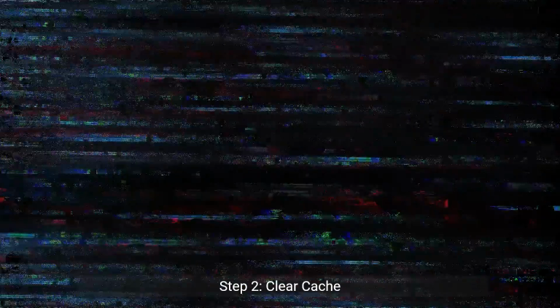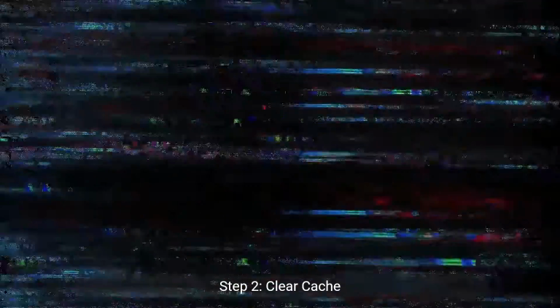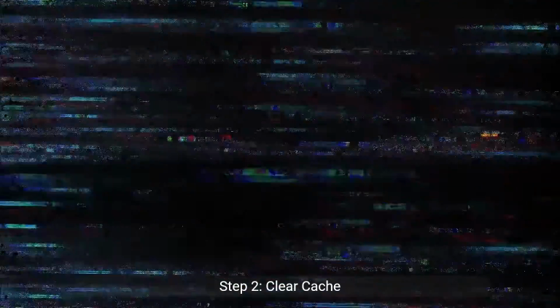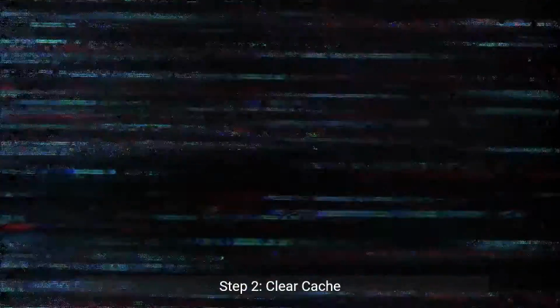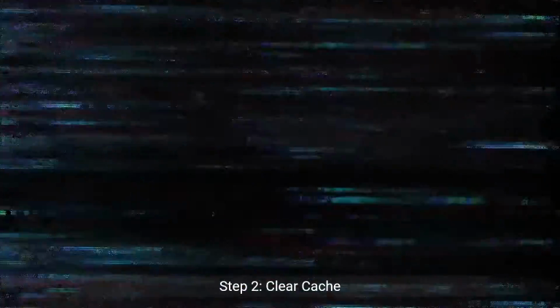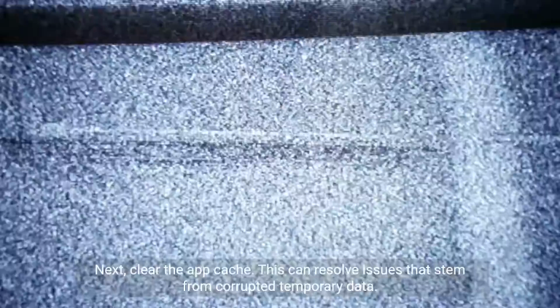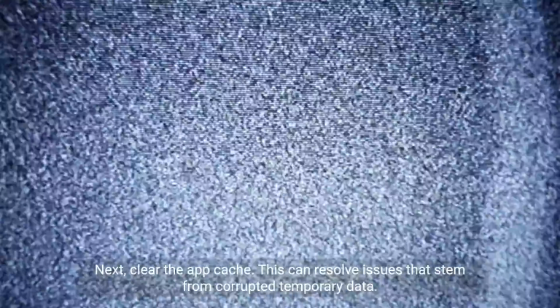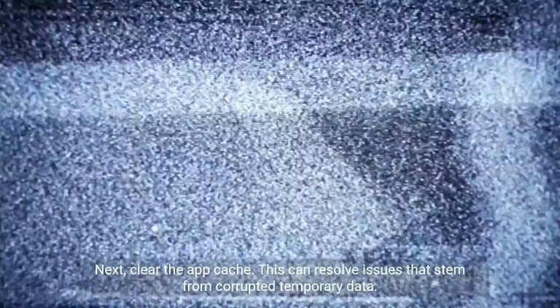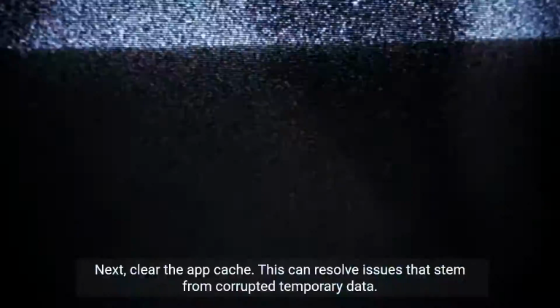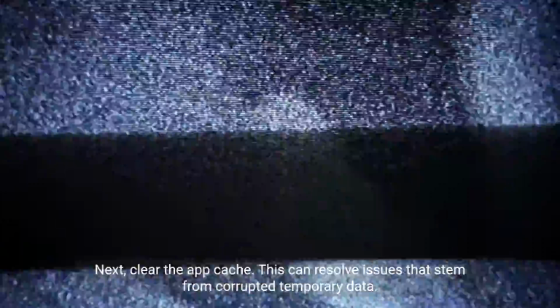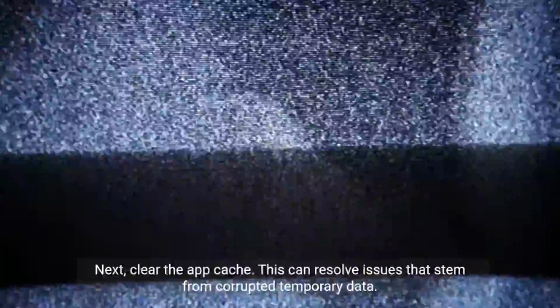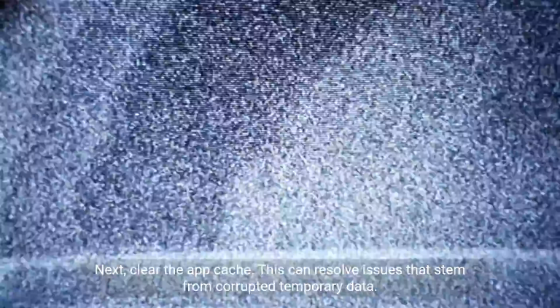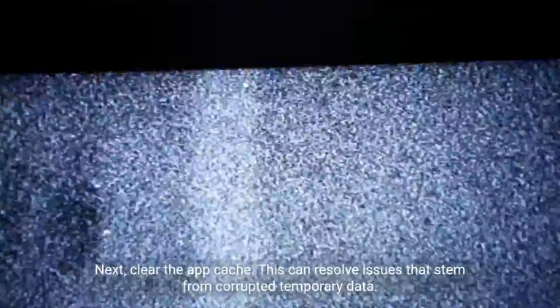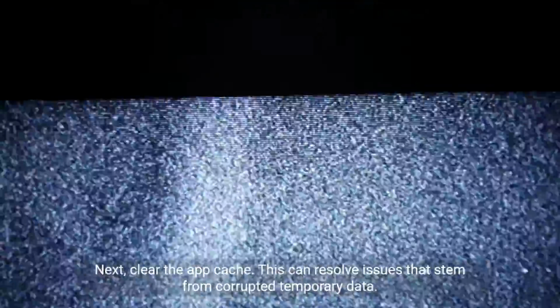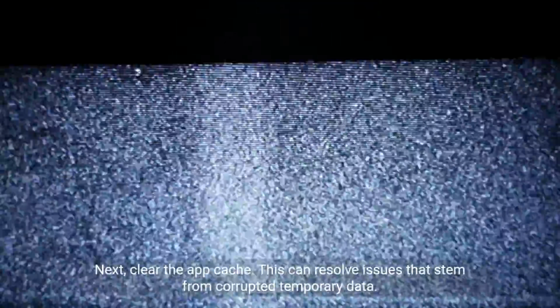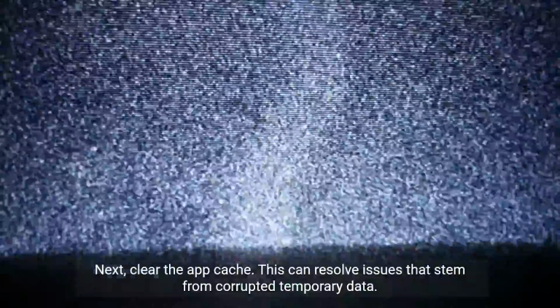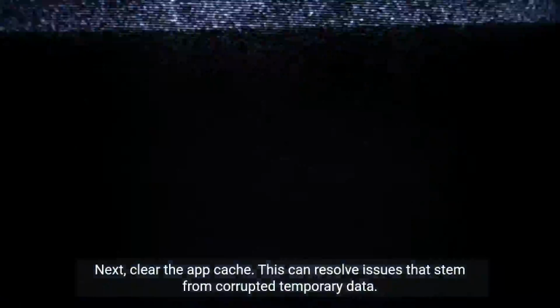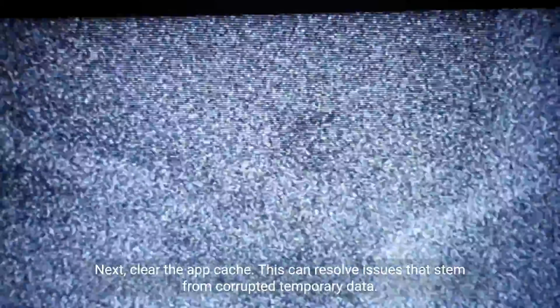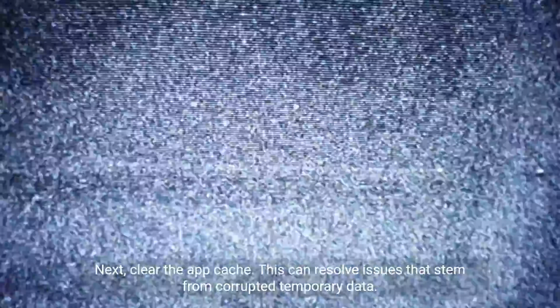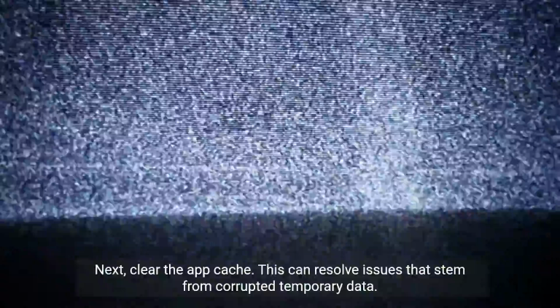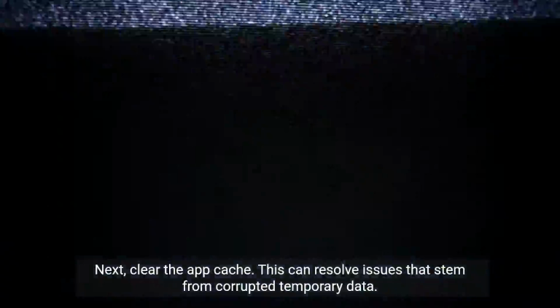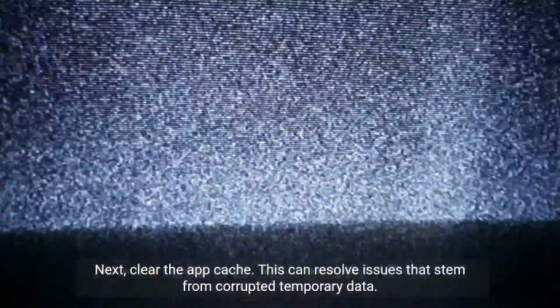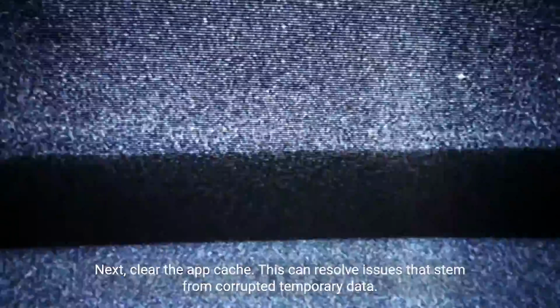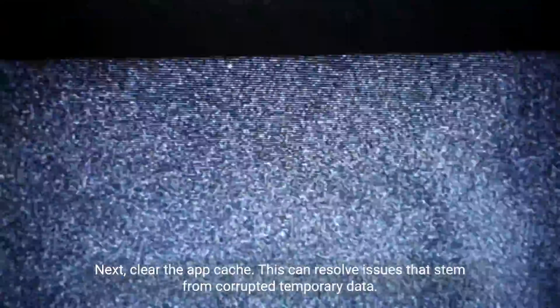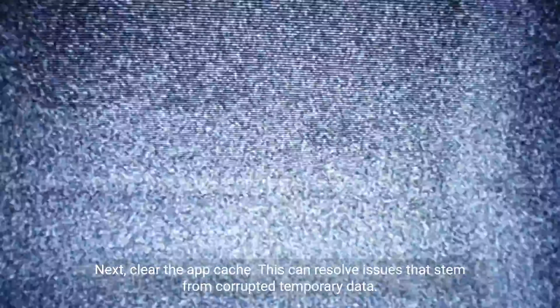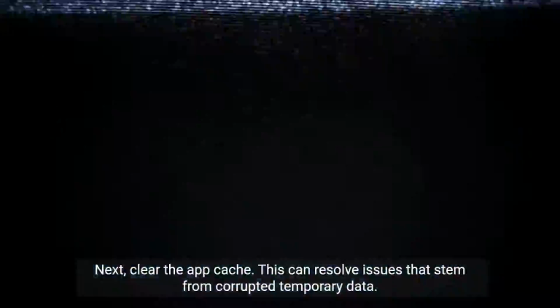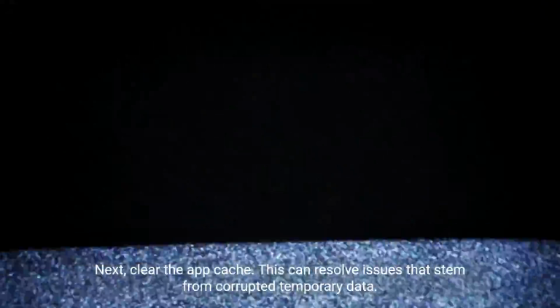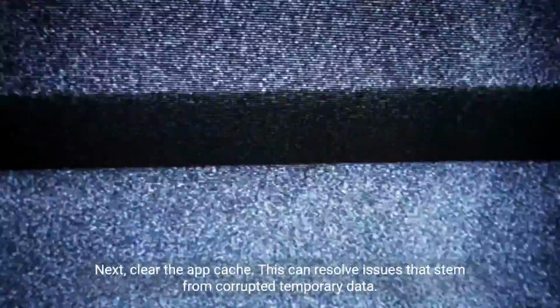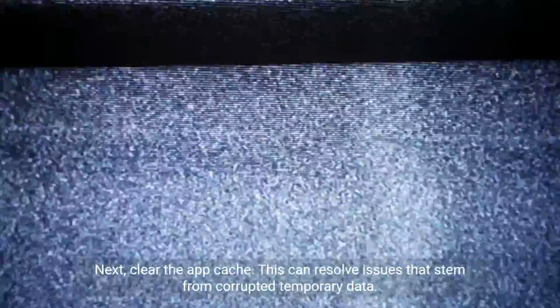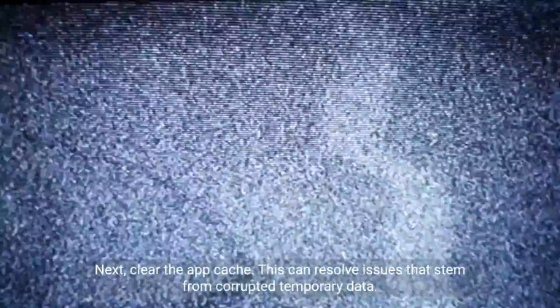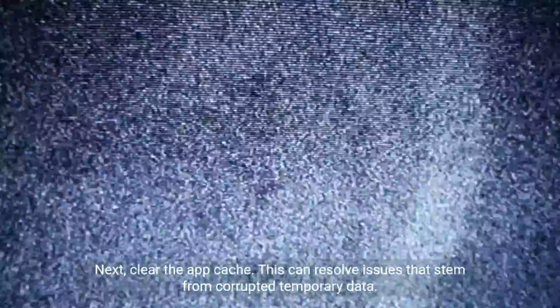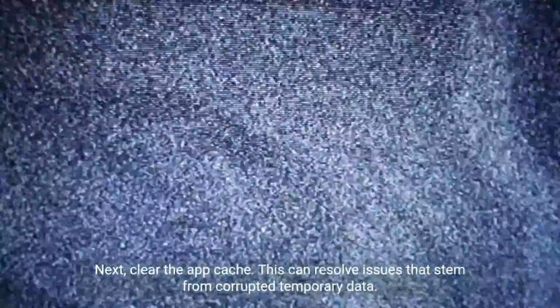Step 2, clear cache. Next, clear the app cache. This can resolve issues that stem from corrupted temporary data.